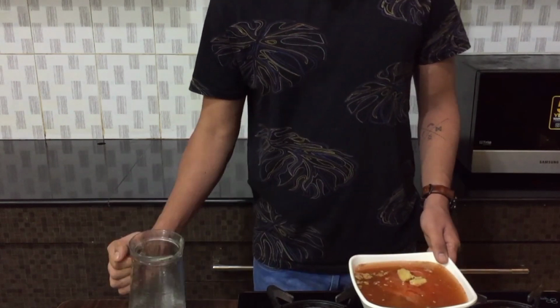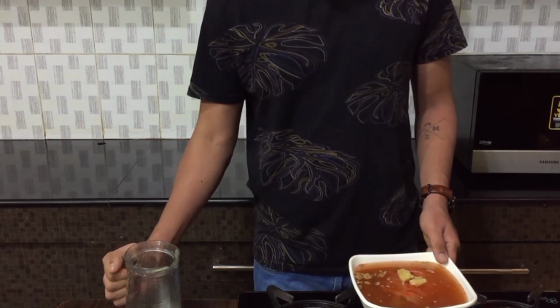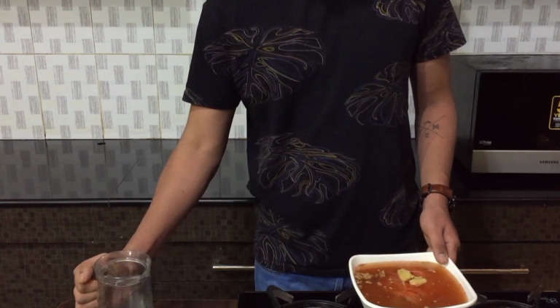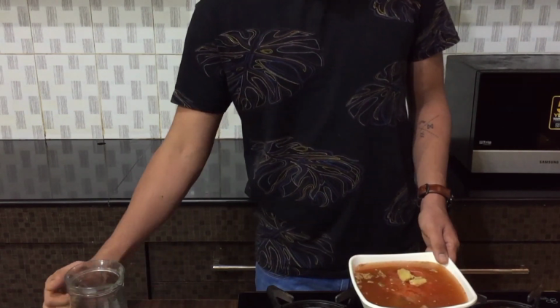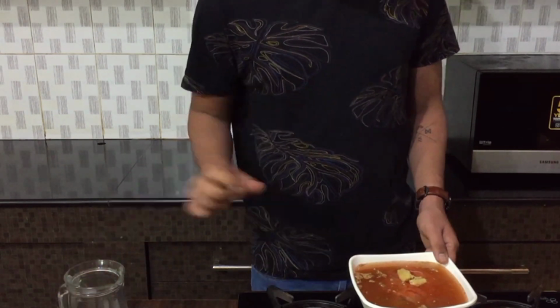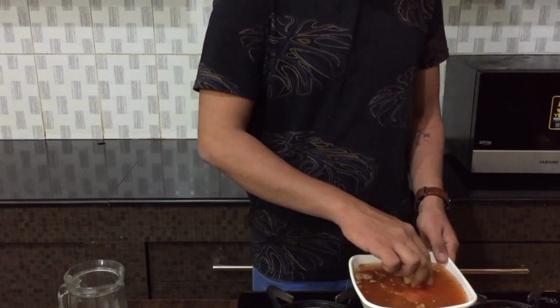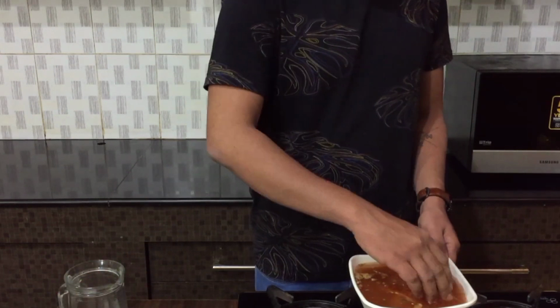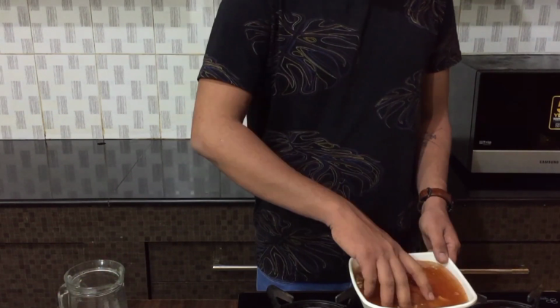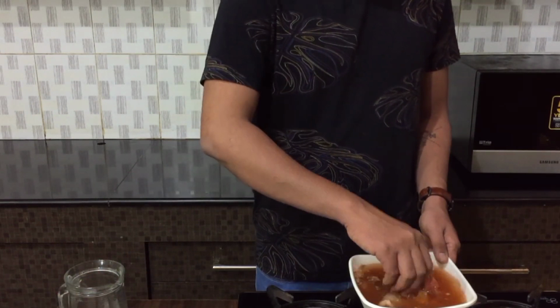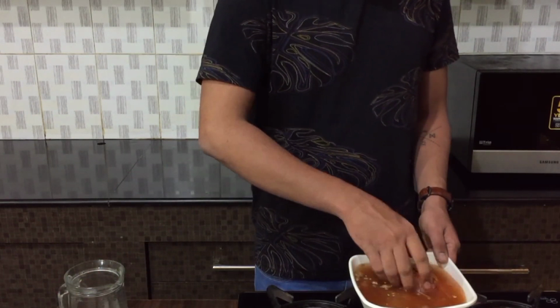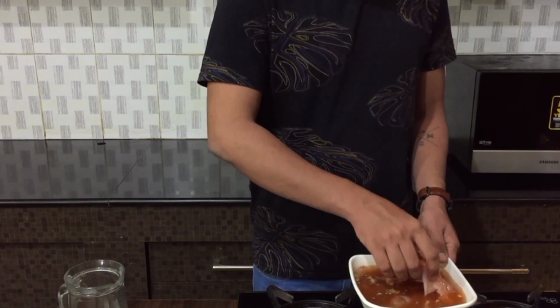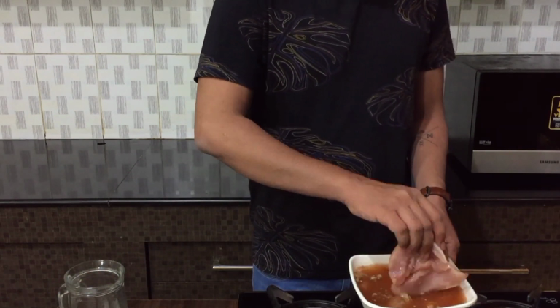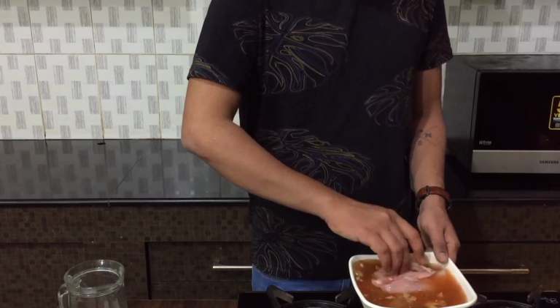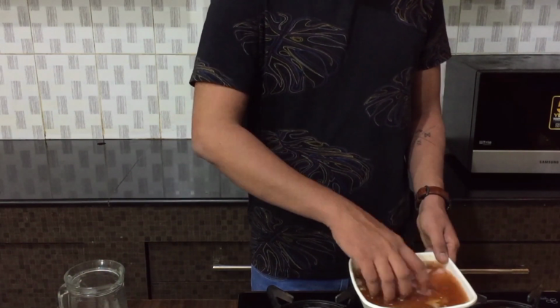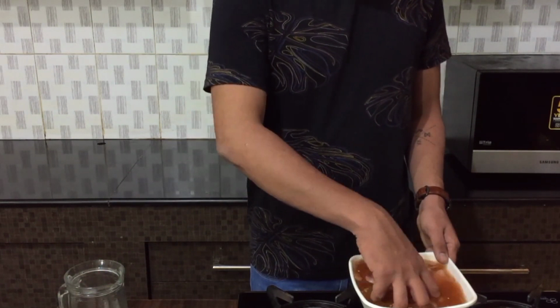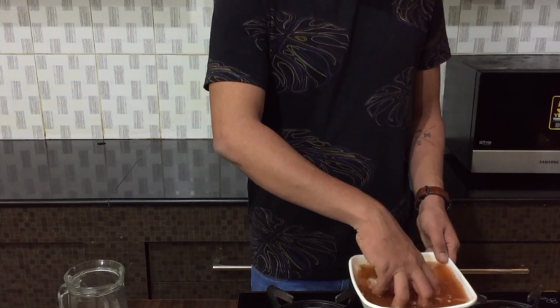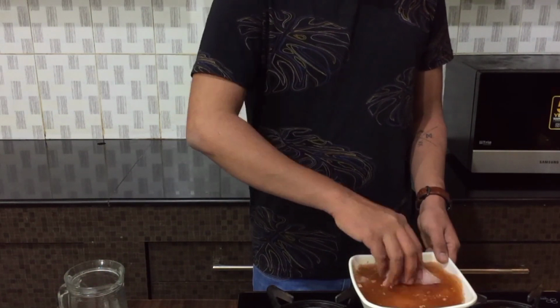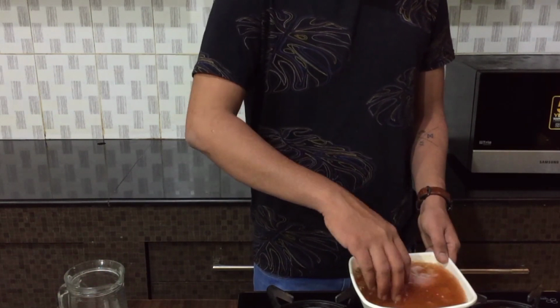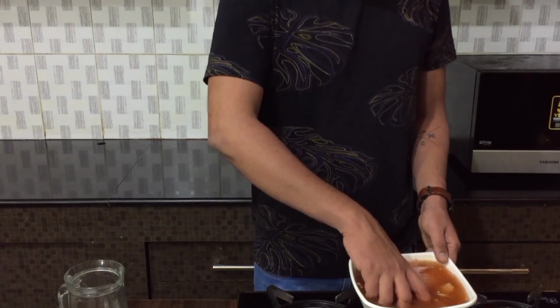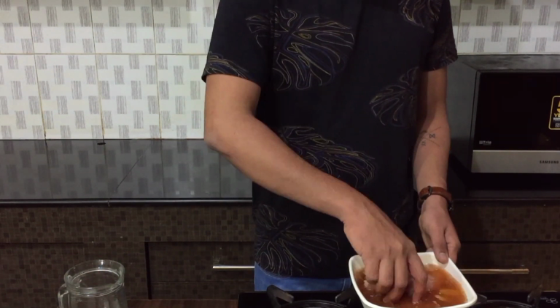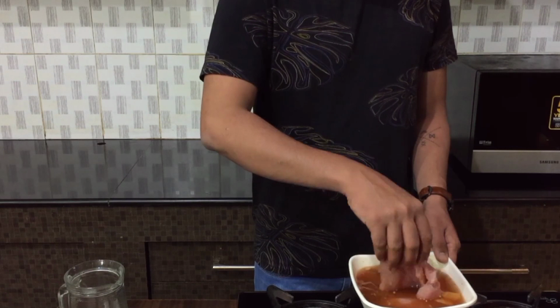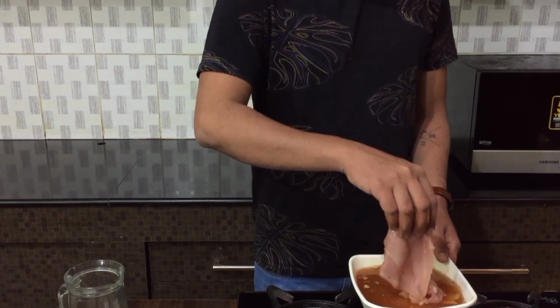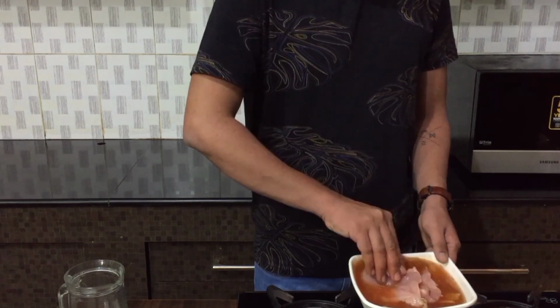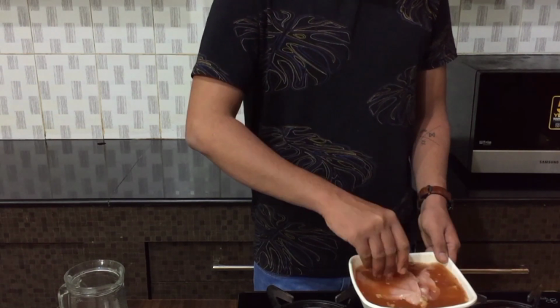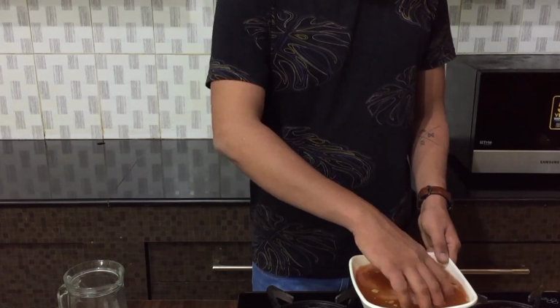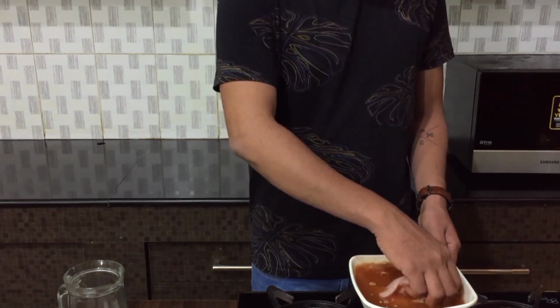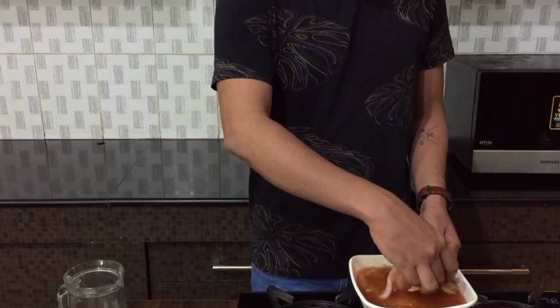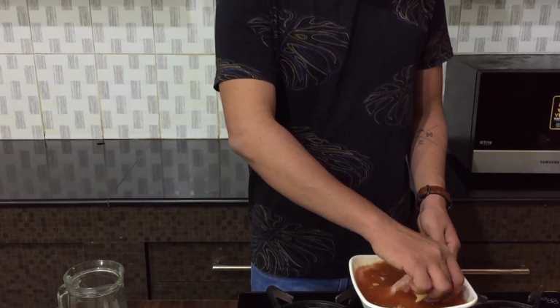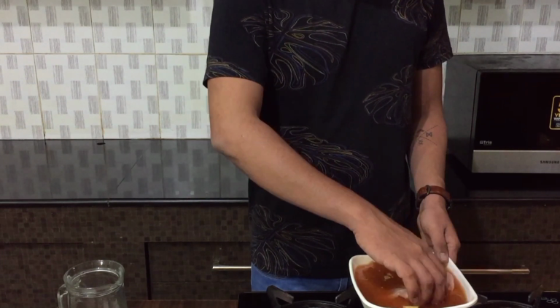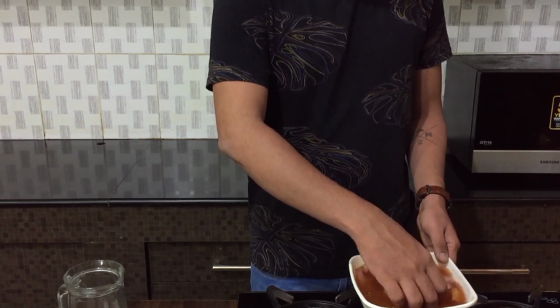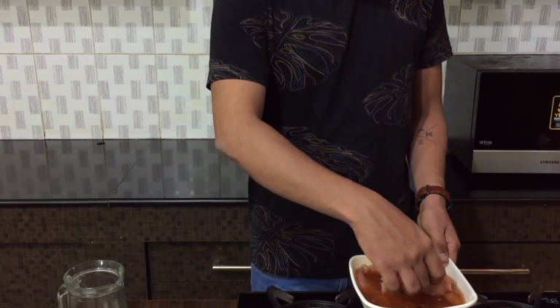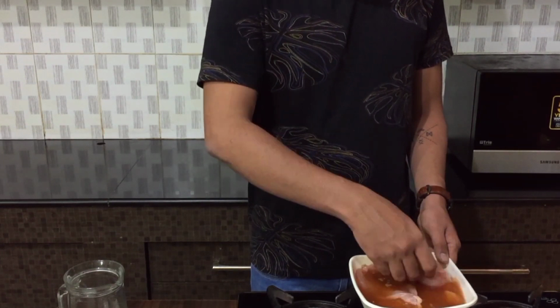Once that's done, just go ahead and give it a gentle mix, and then put it in the refrigerator for a minimum of two hours.